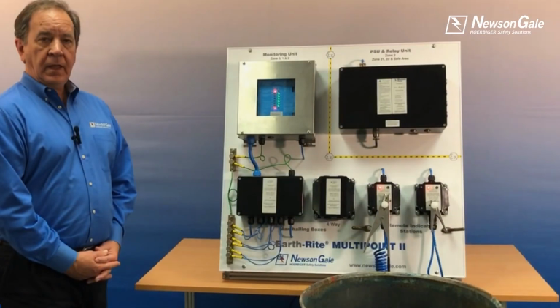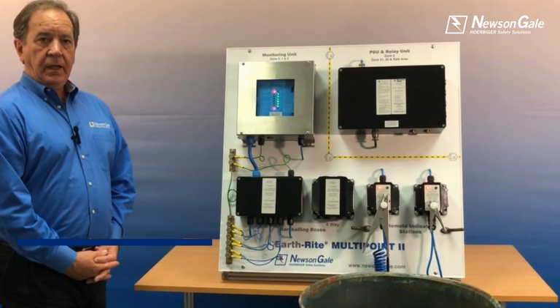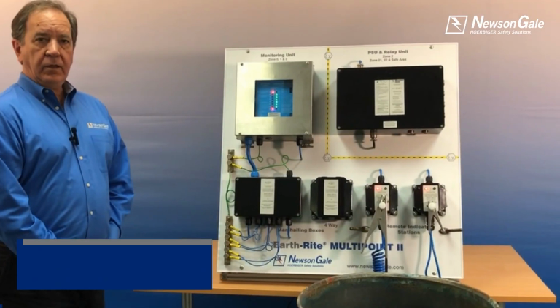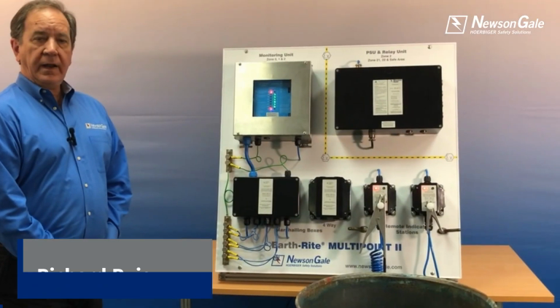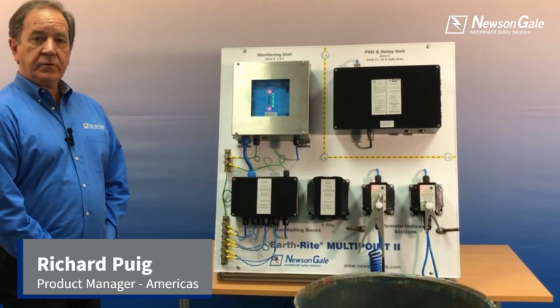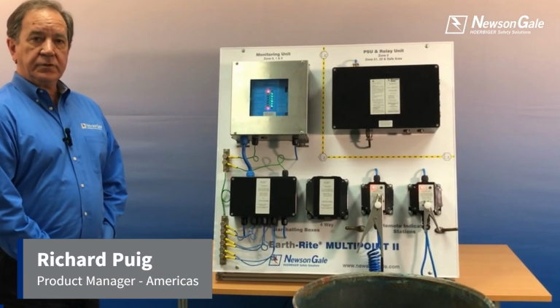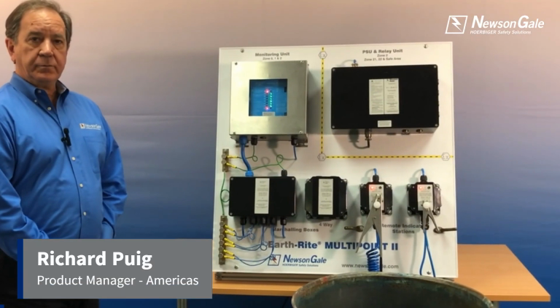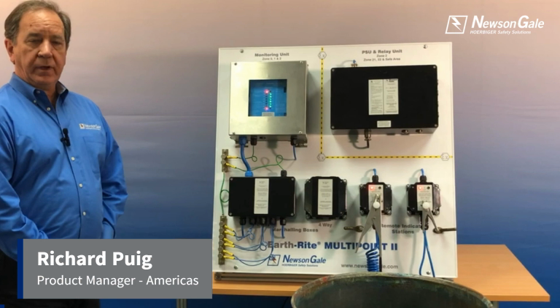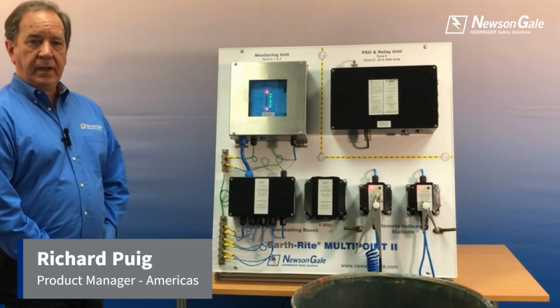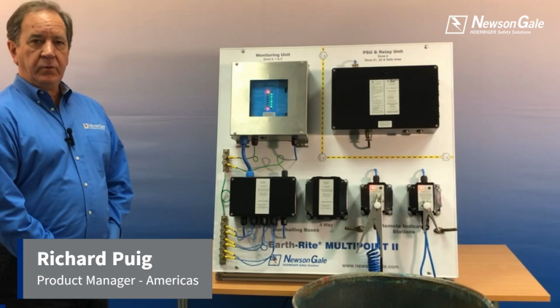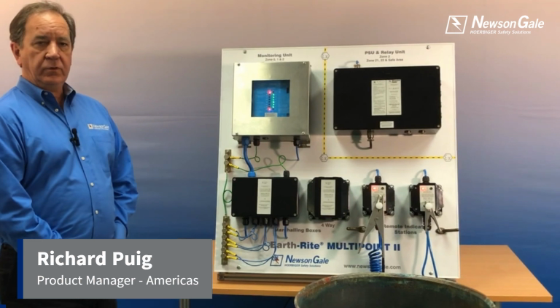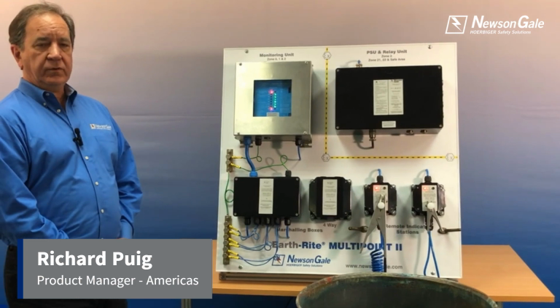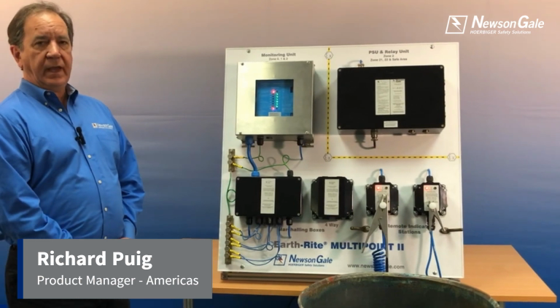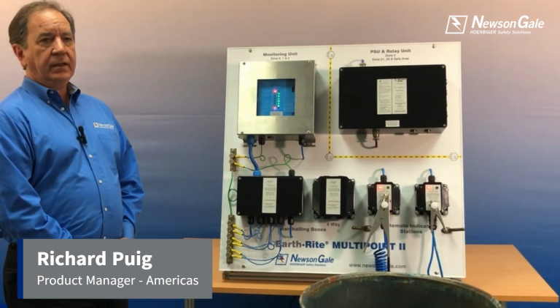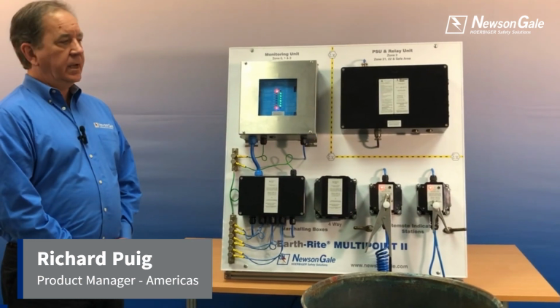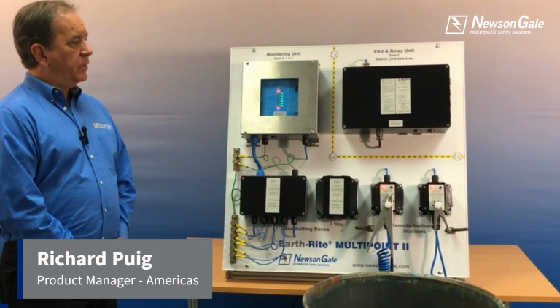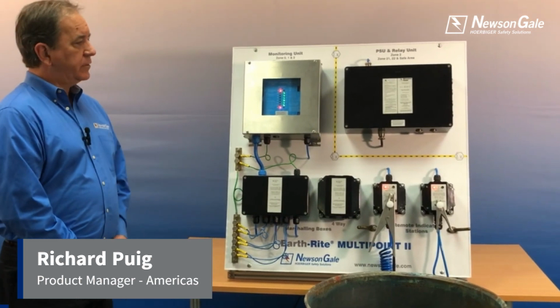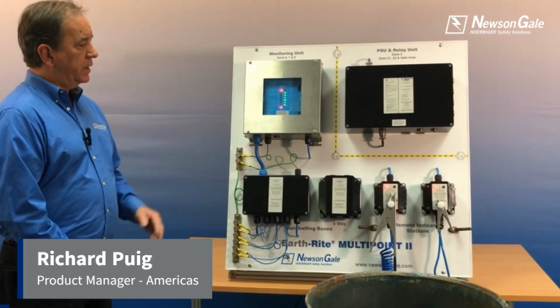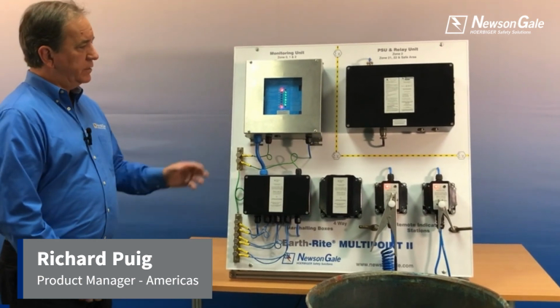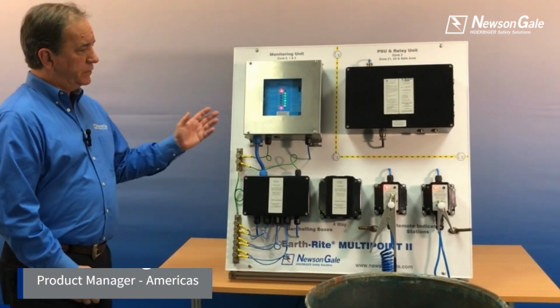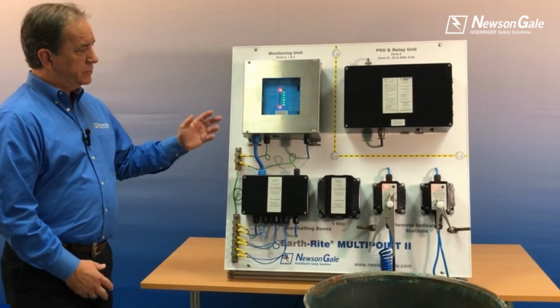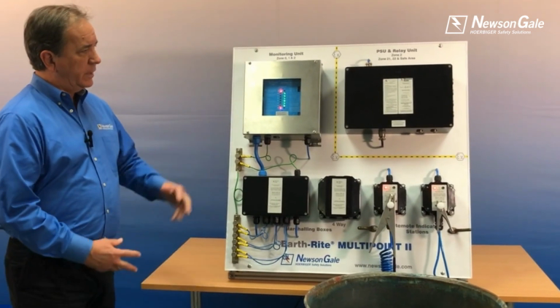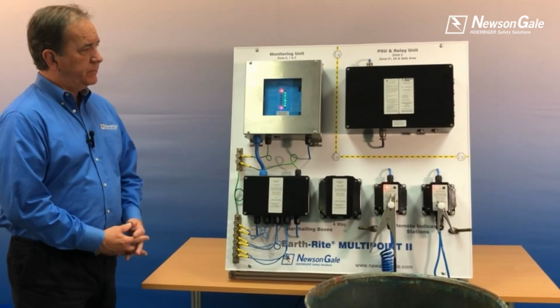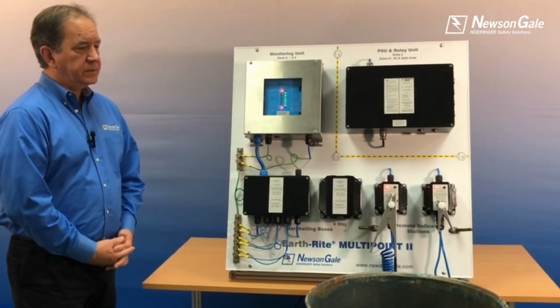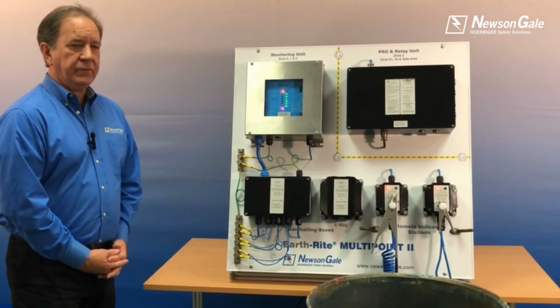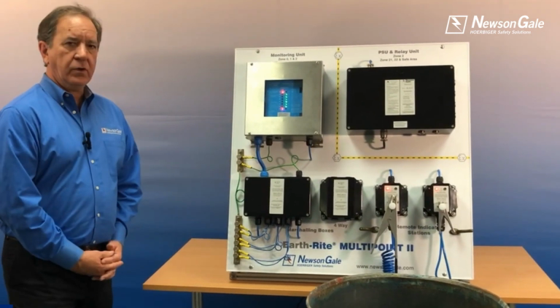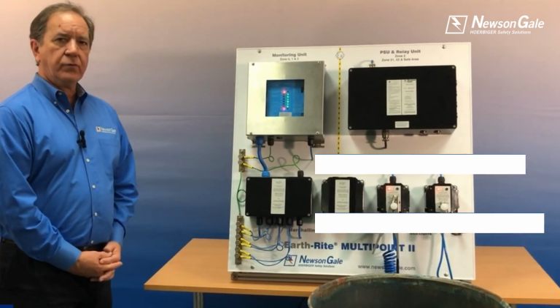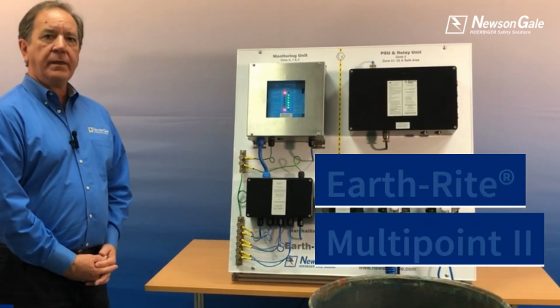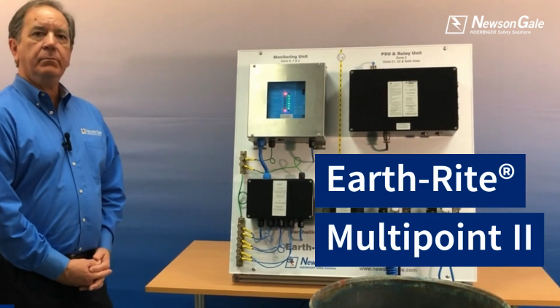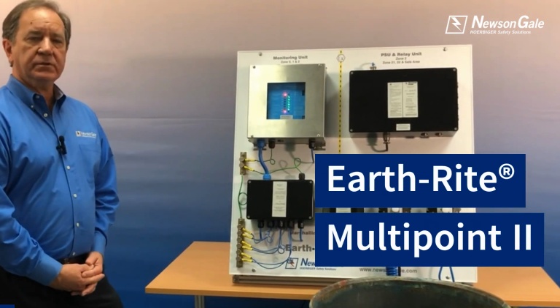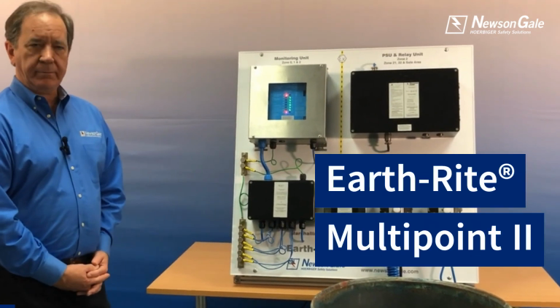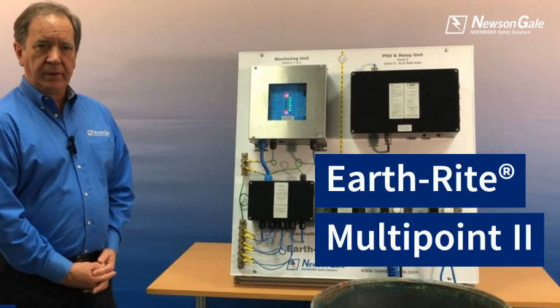Hello, my name is Richard Puig and I'm with News & Gale, and I want to explain the features and benefits of the Earthrite Multipoint.